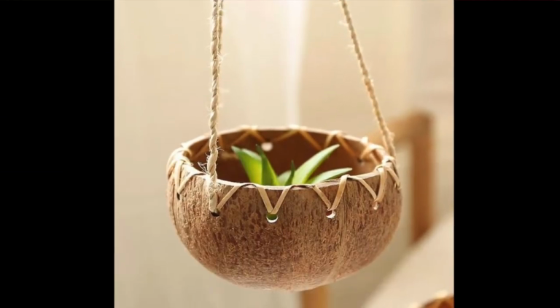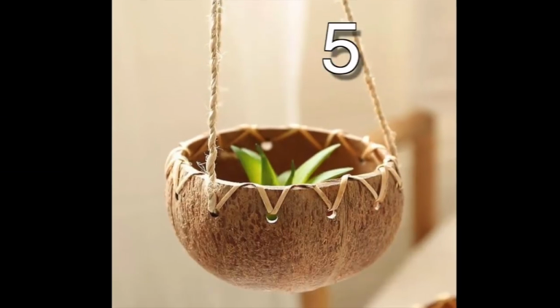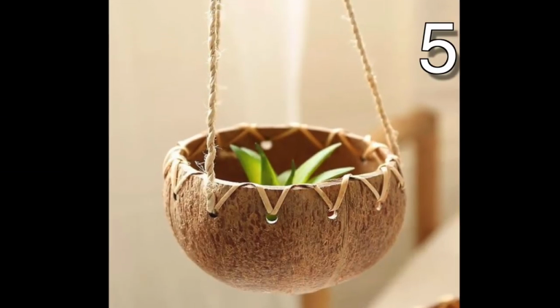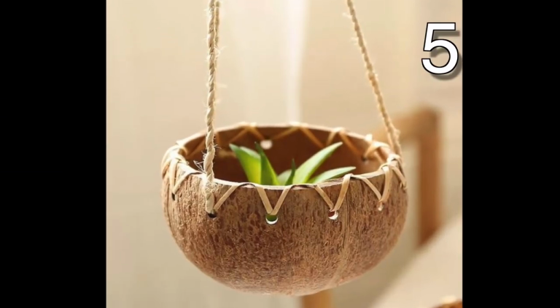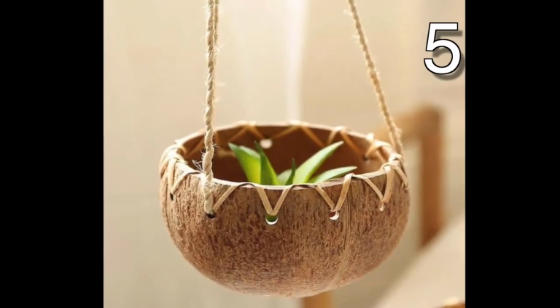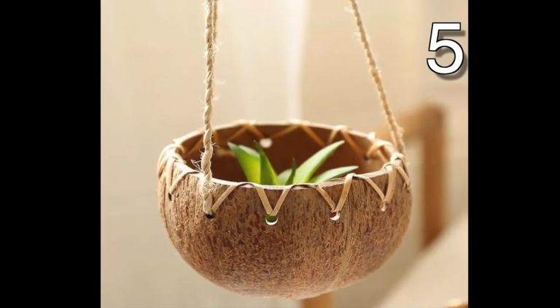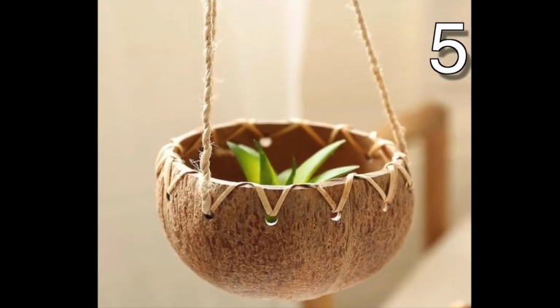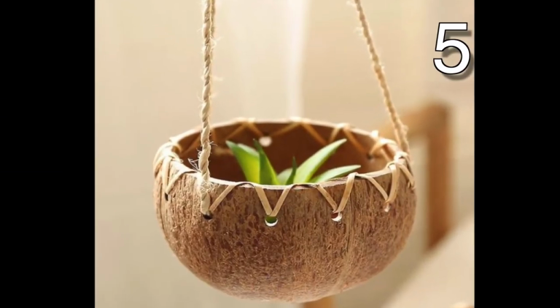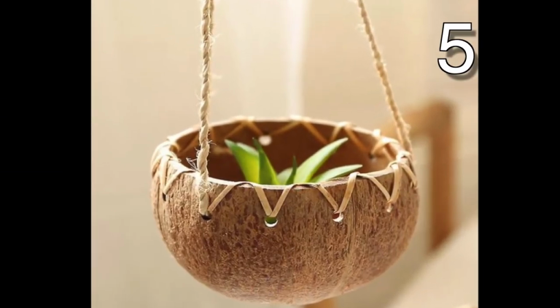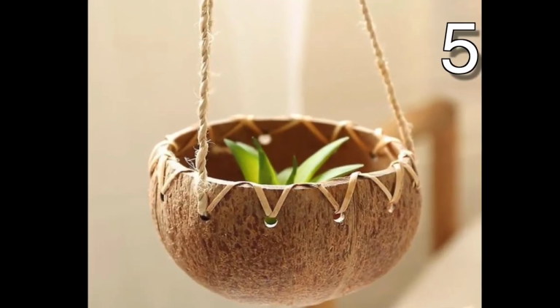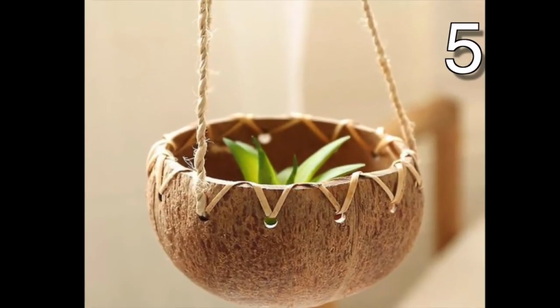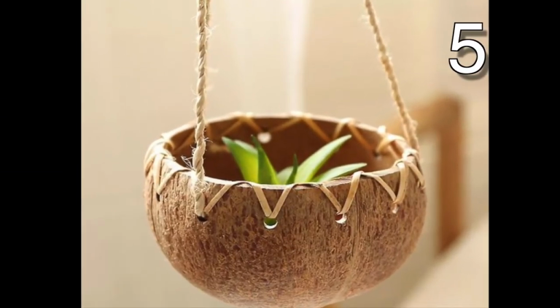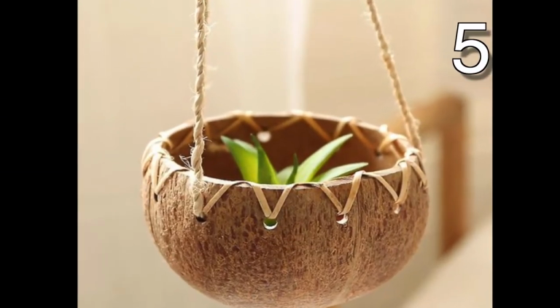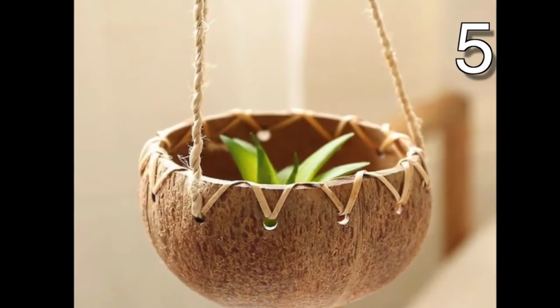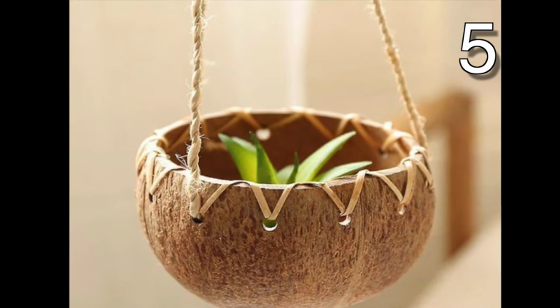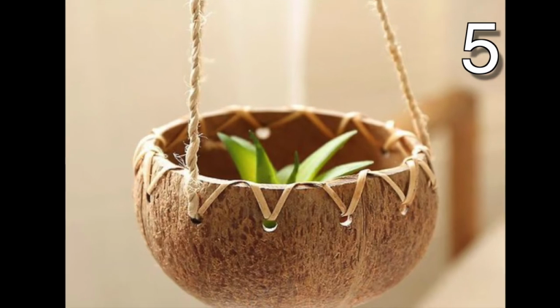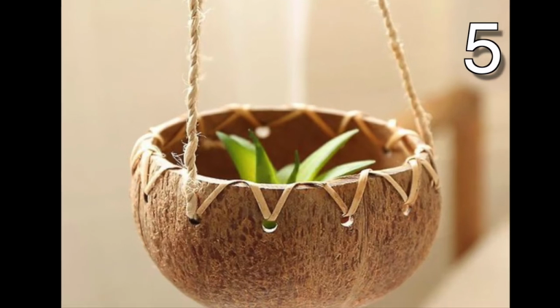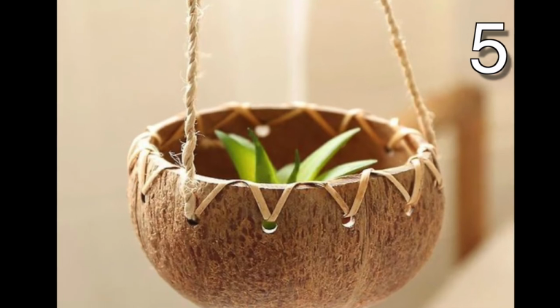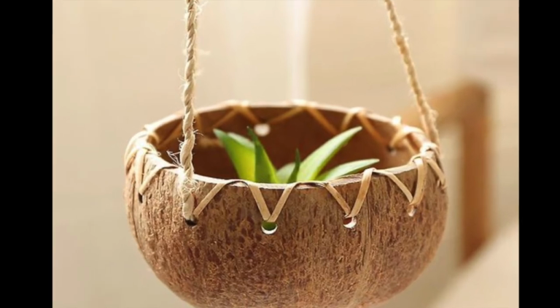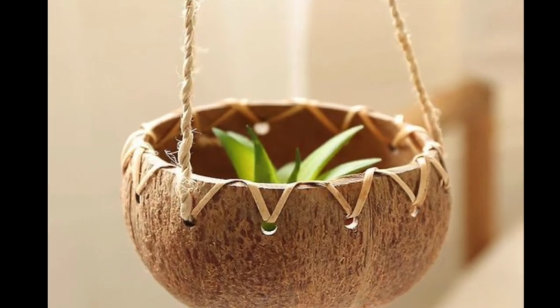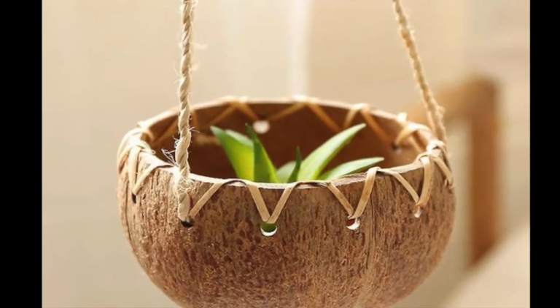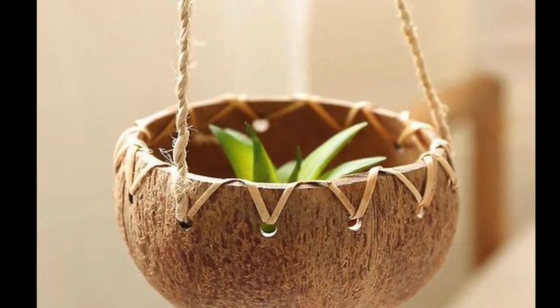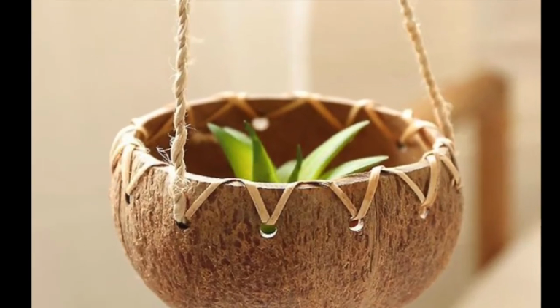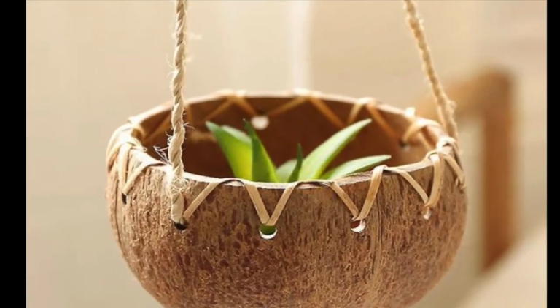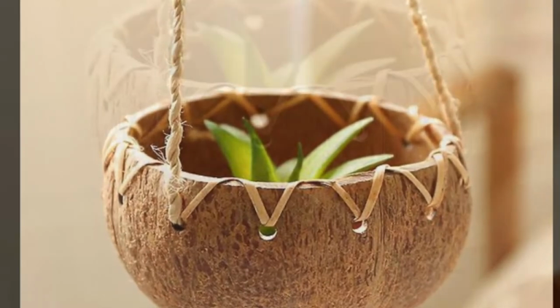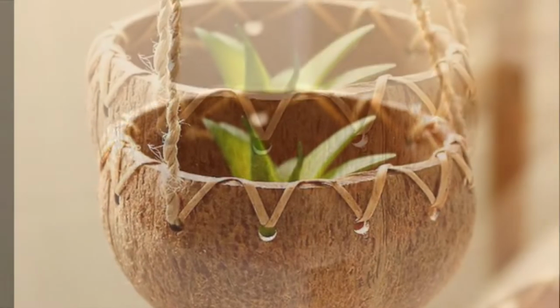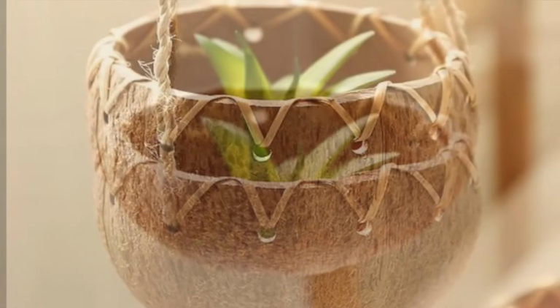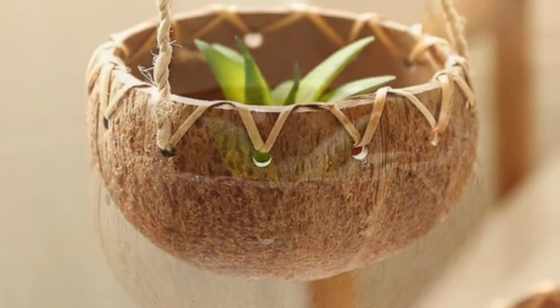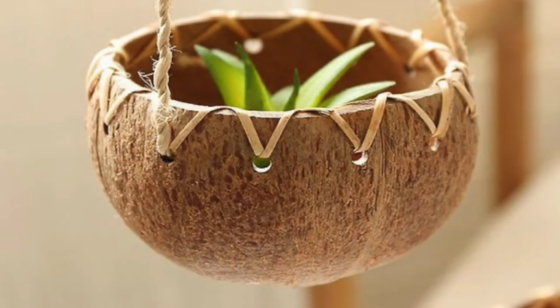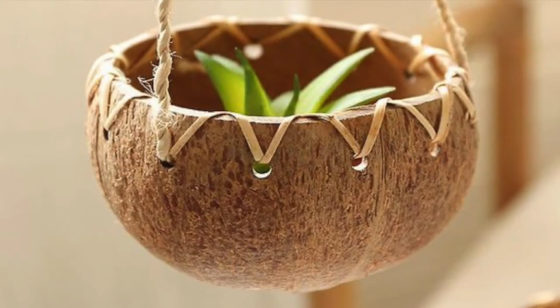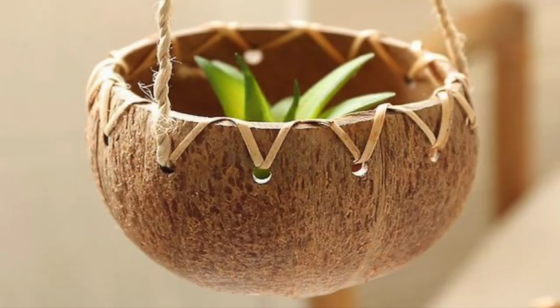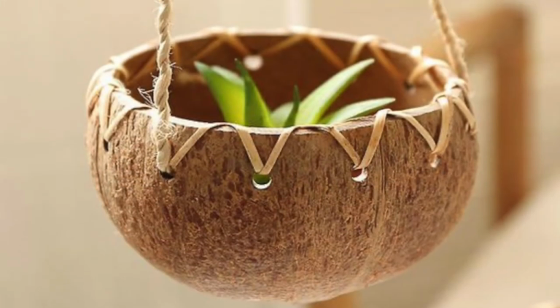Using the coconut shell as a planter brings the outside in, creating a warm and friendly environment for all to enjoy.